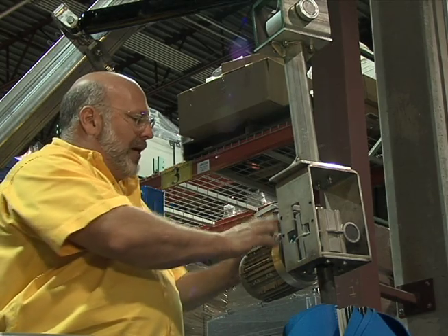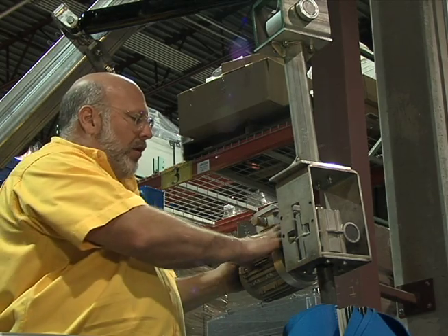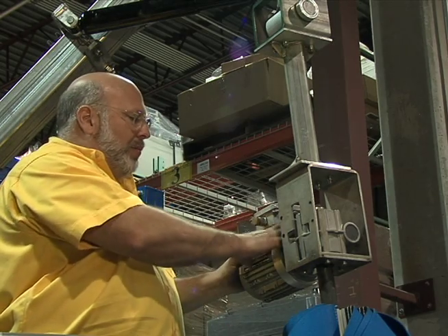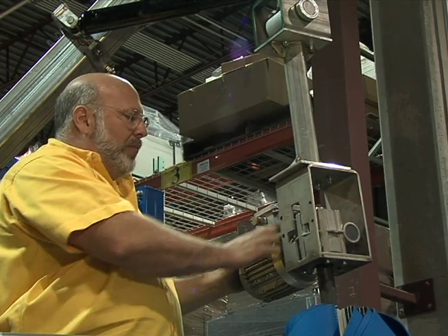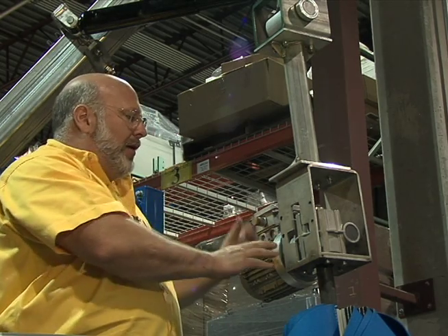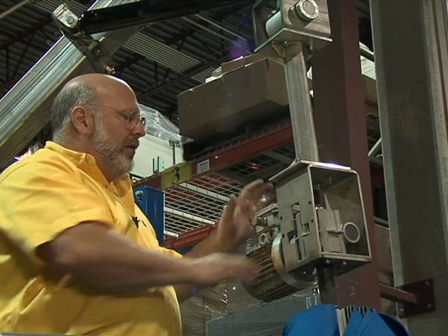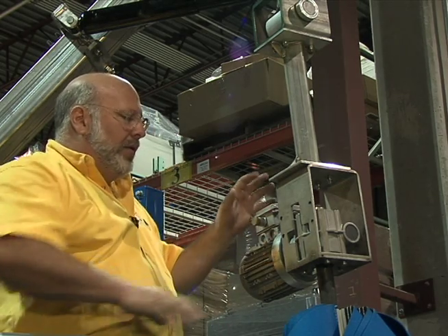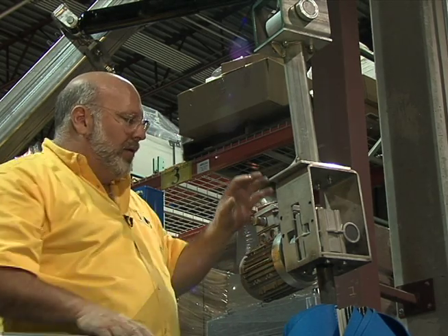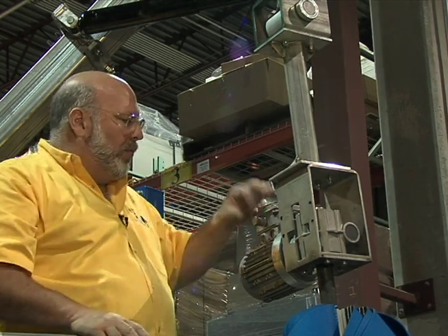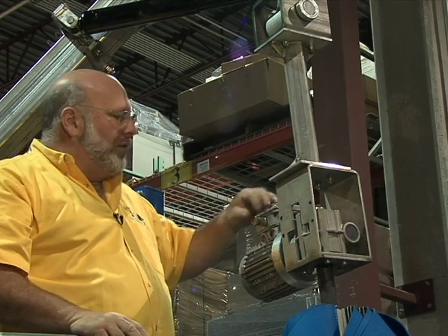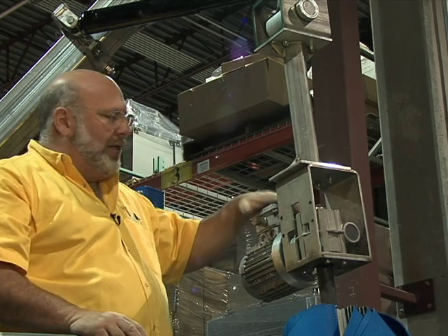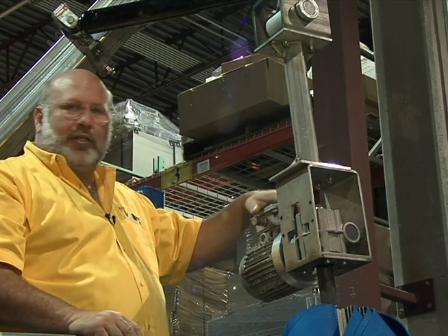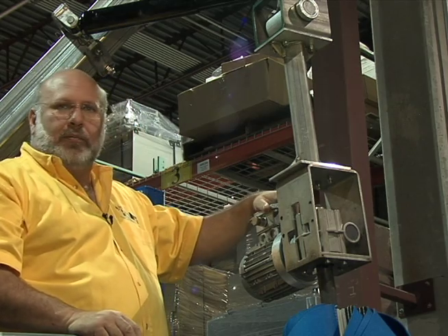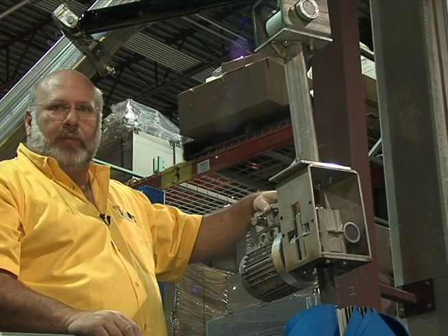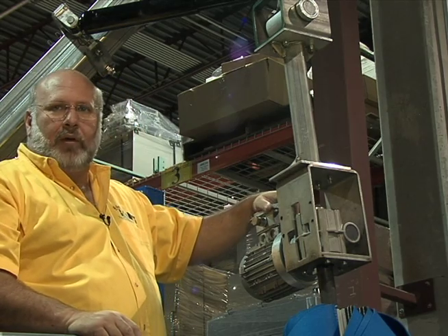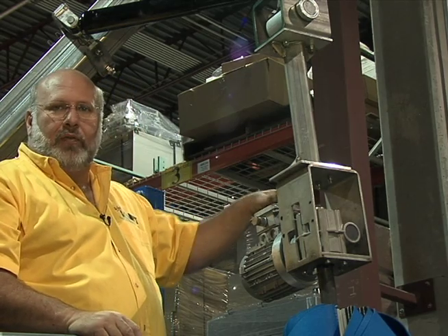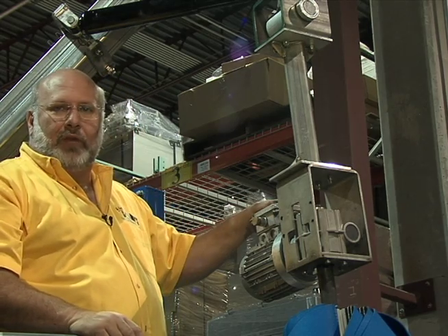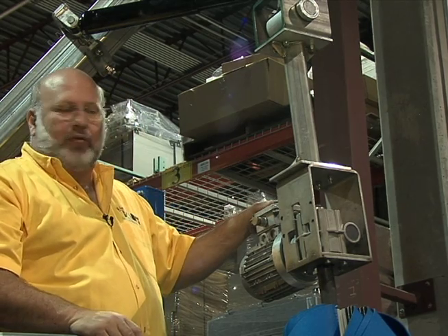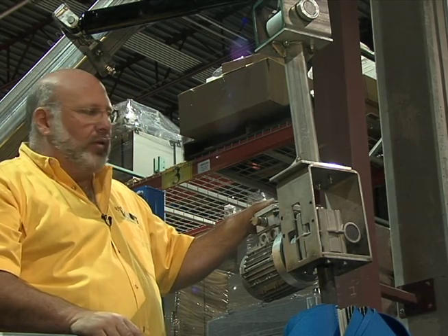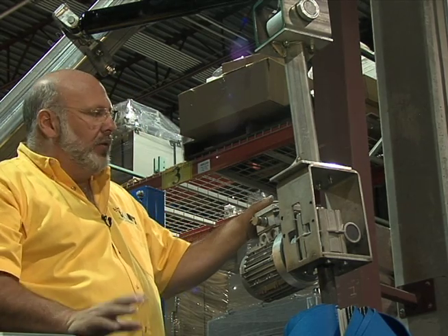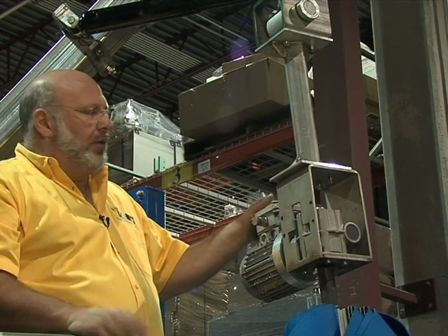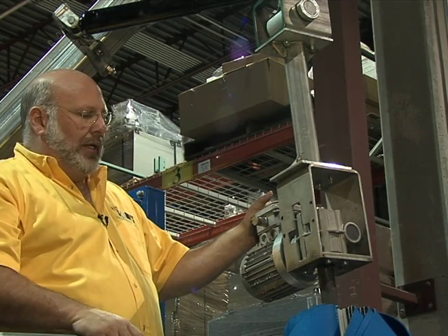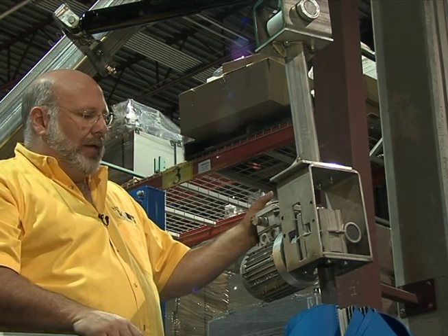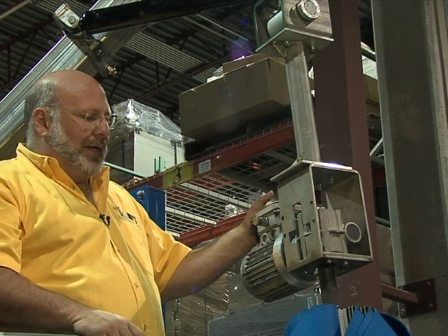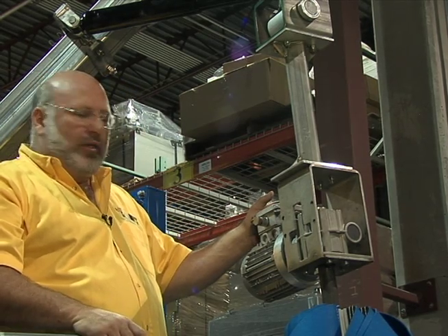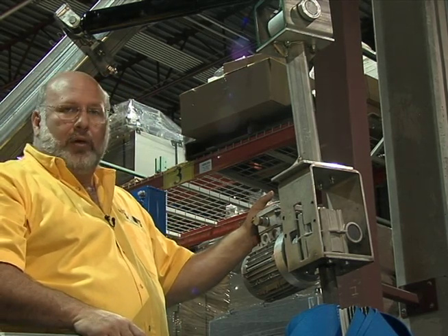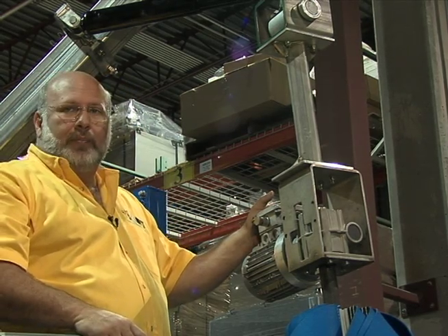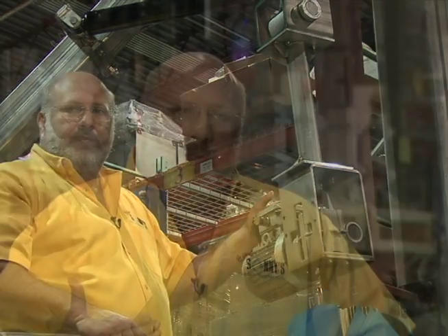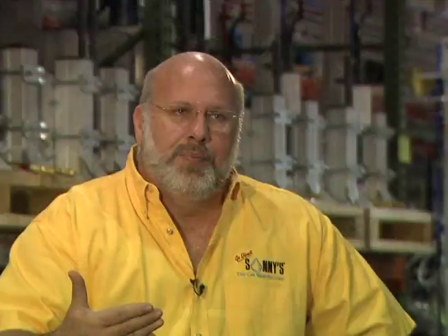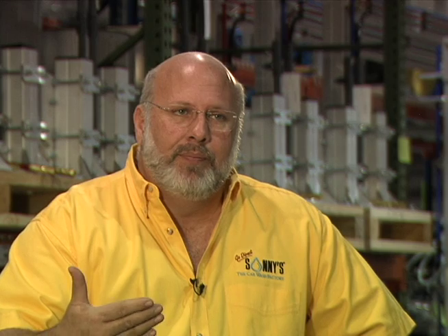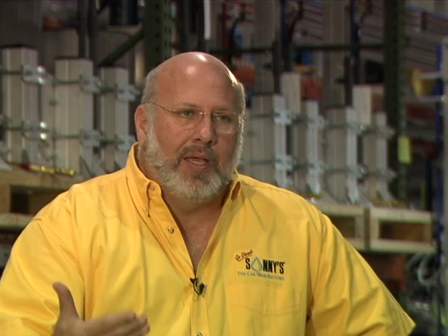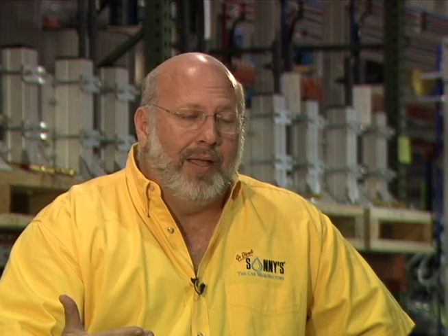A really nice piece — all aluminum body, watertight connection for the electrical. A nice little unit.